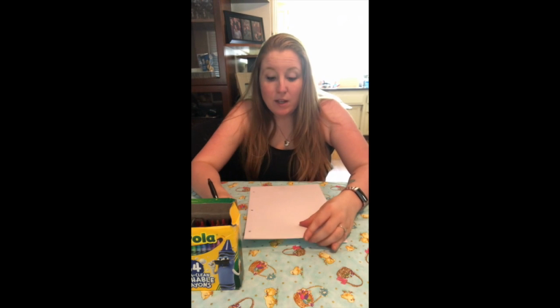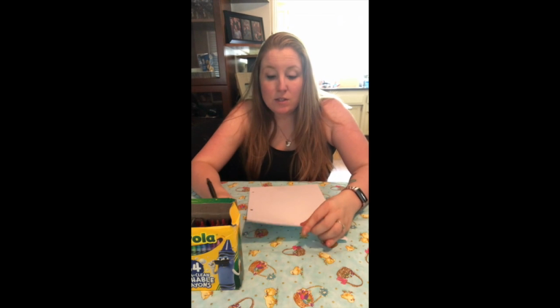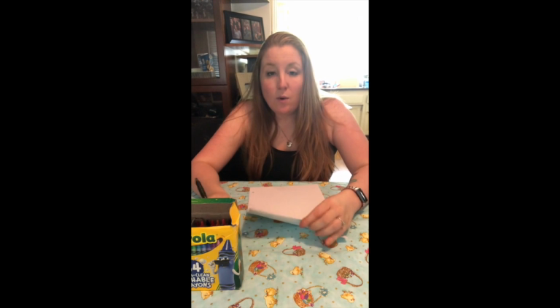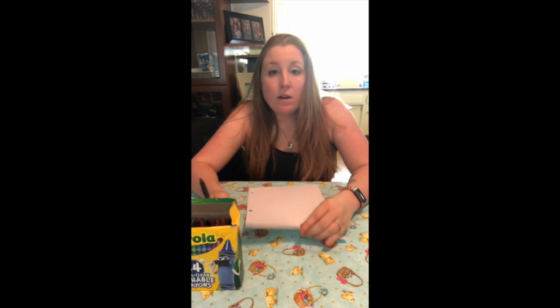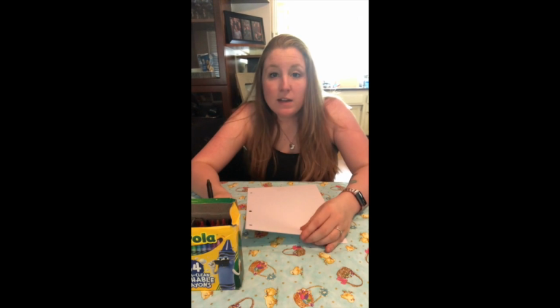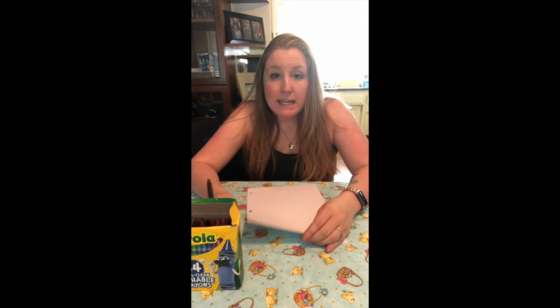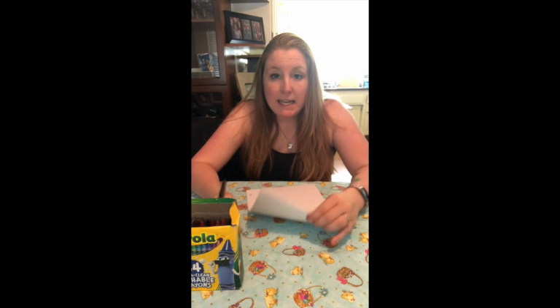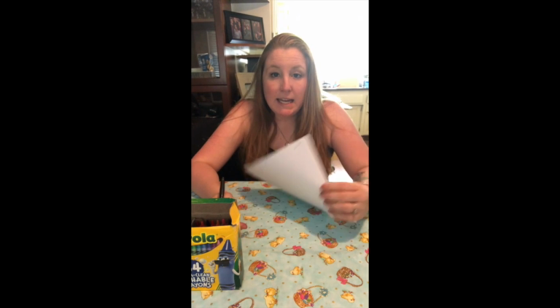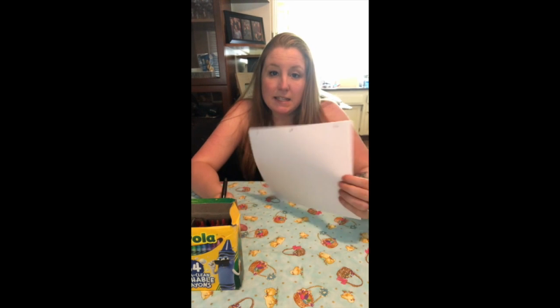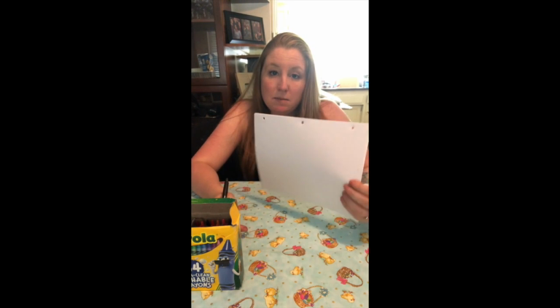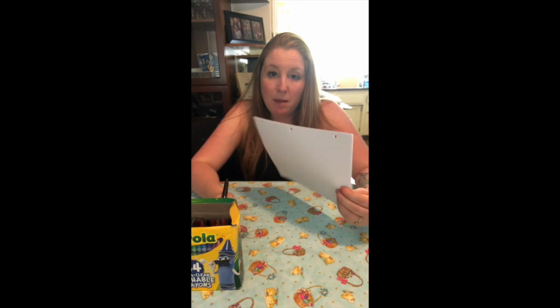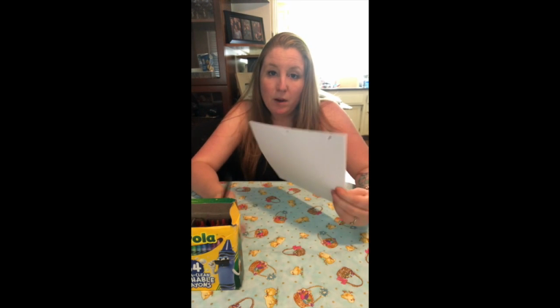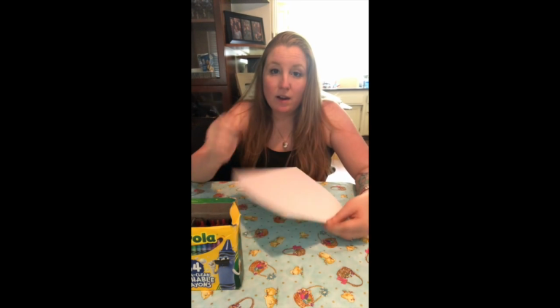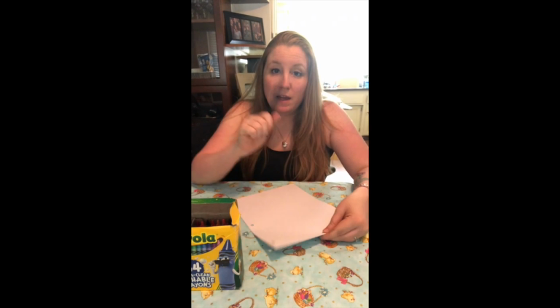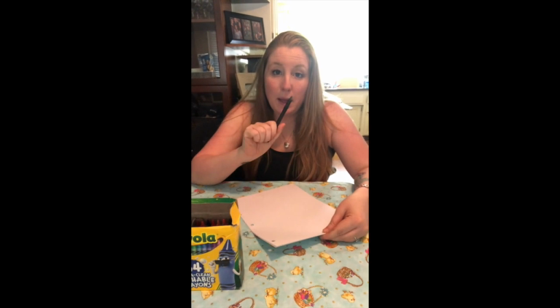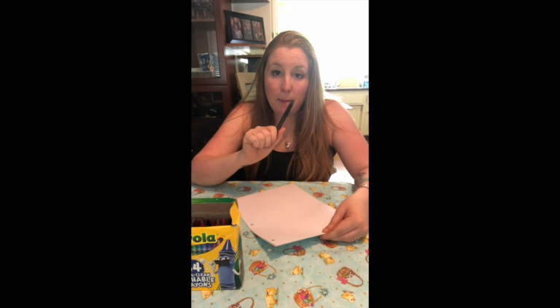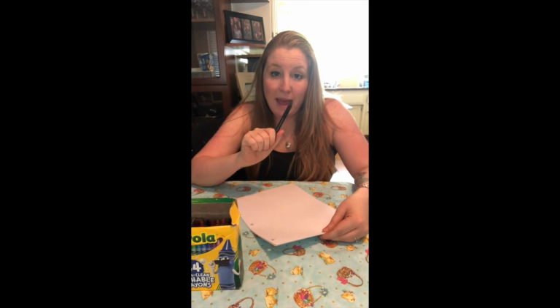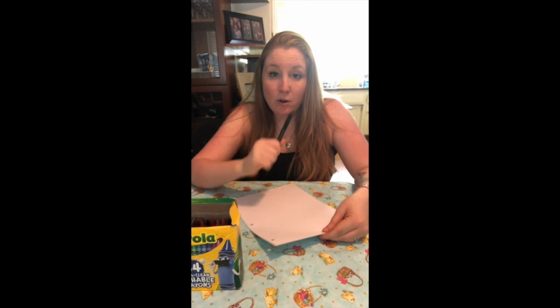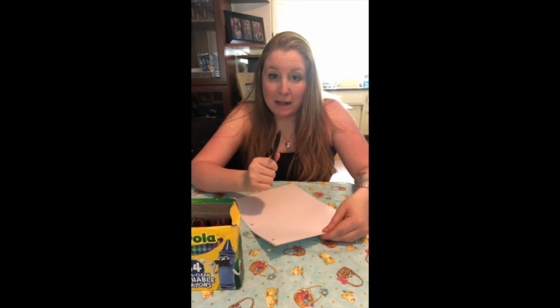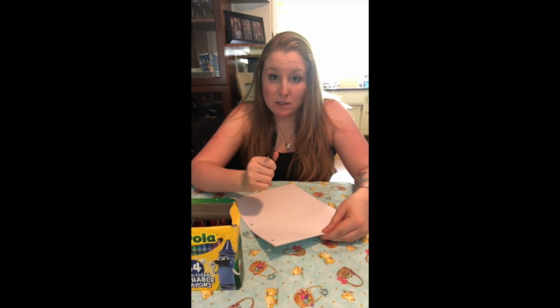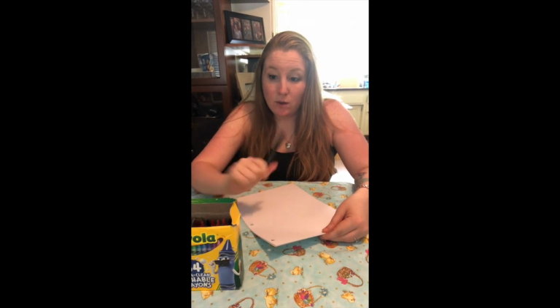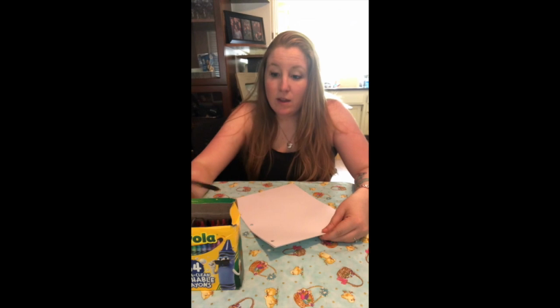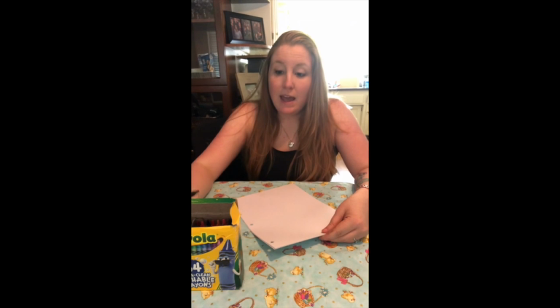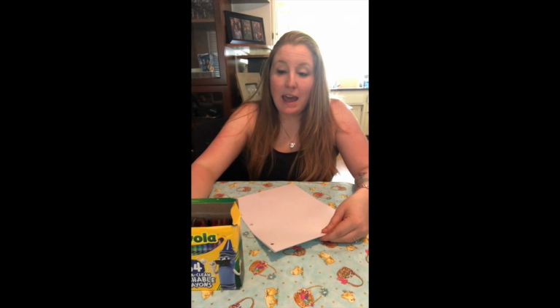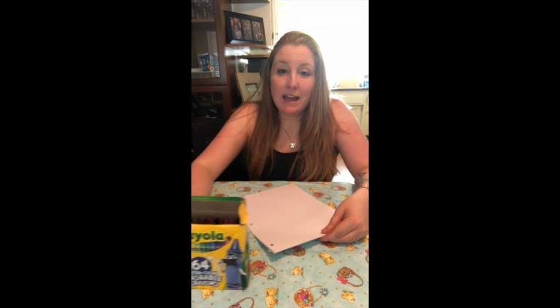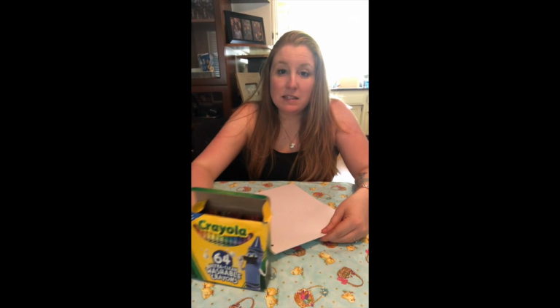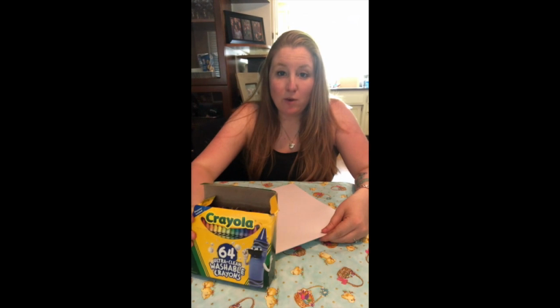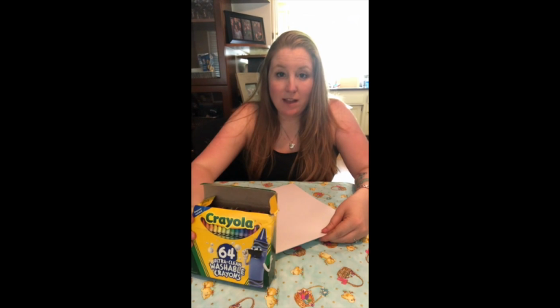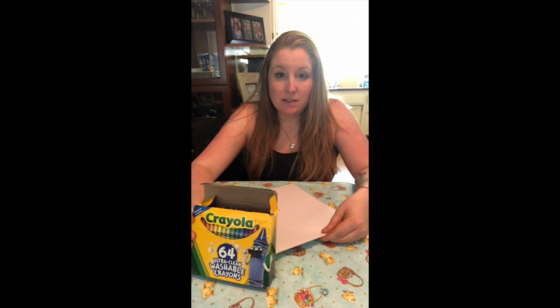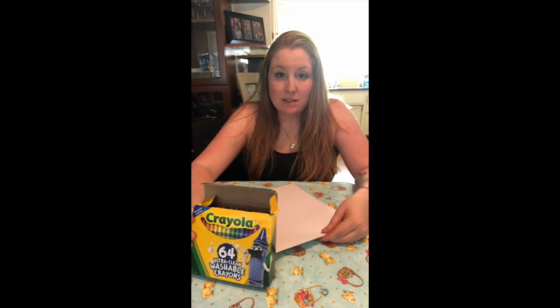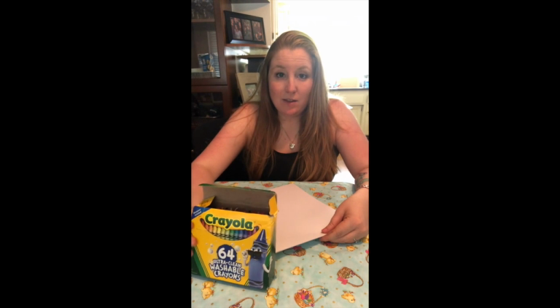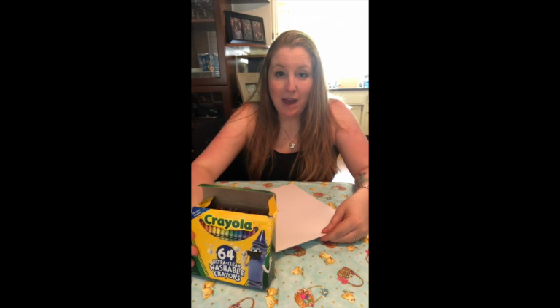So all you're gonna need is some paper, a pen or pencil, and some crayons.